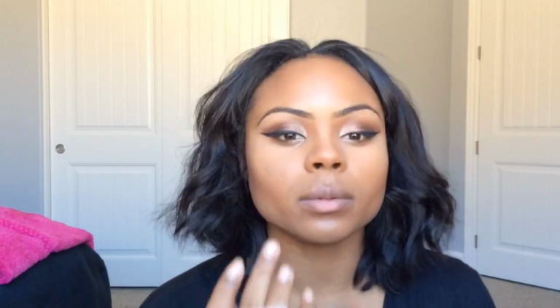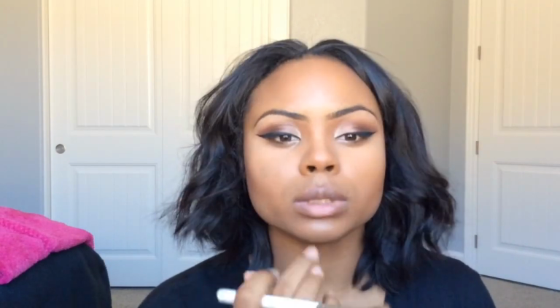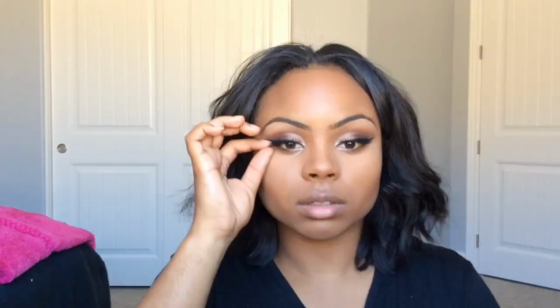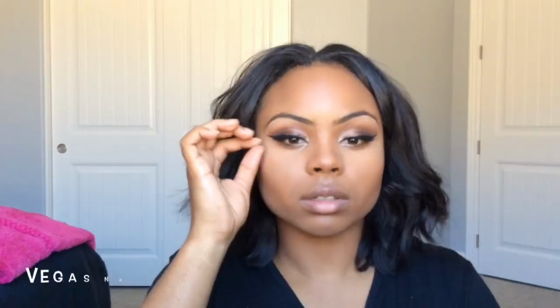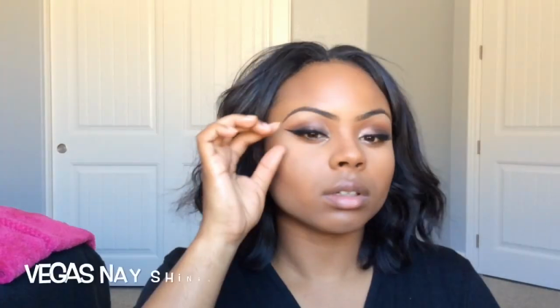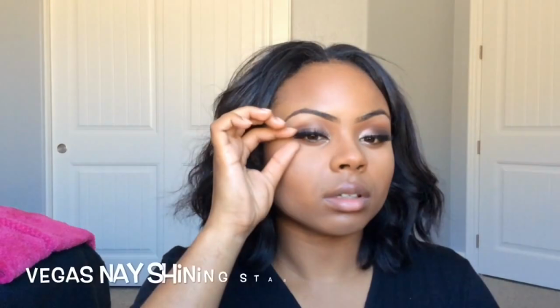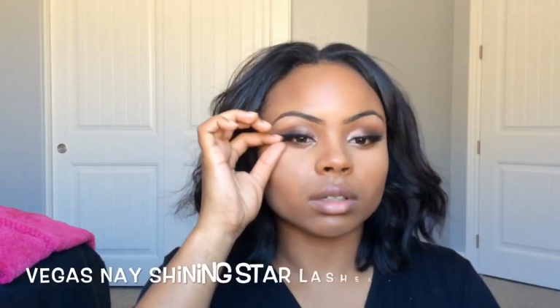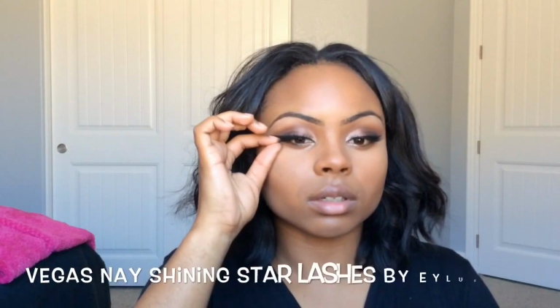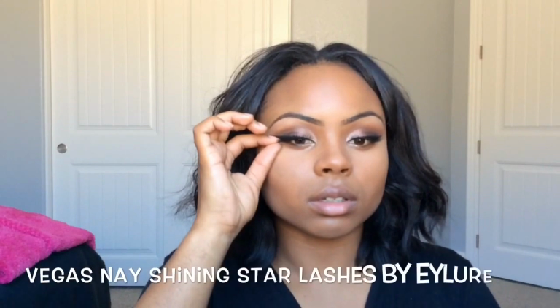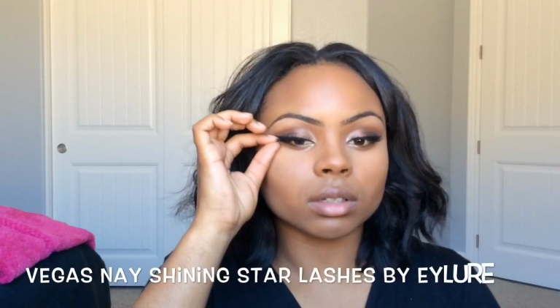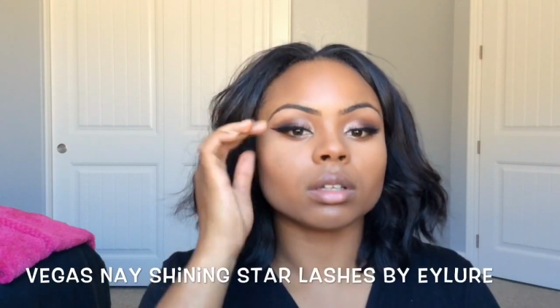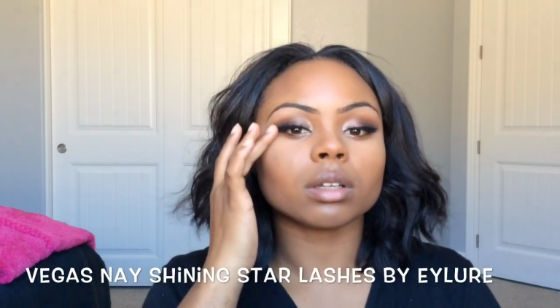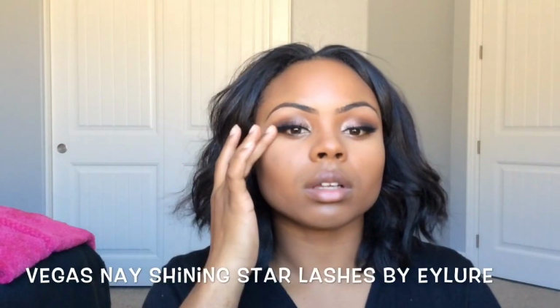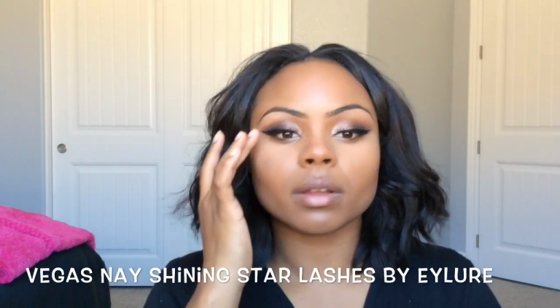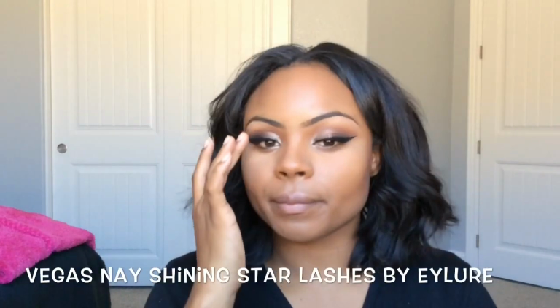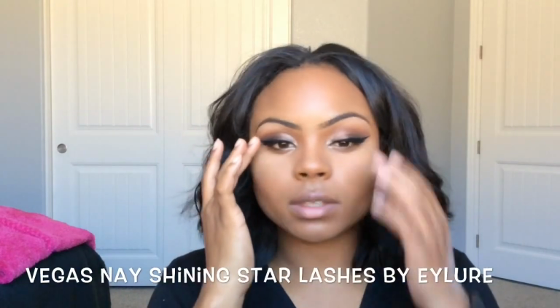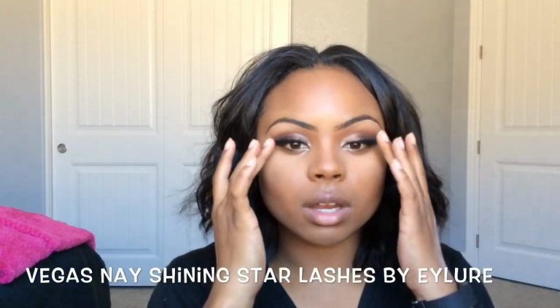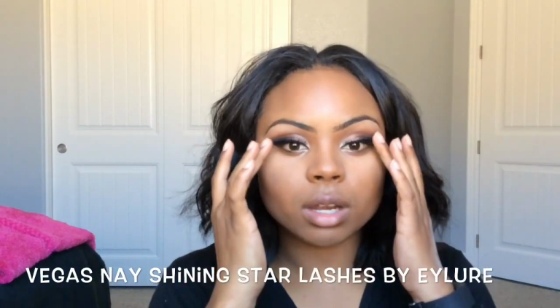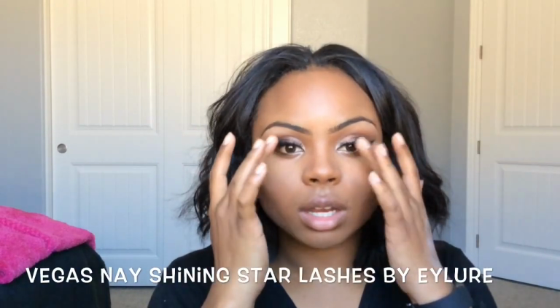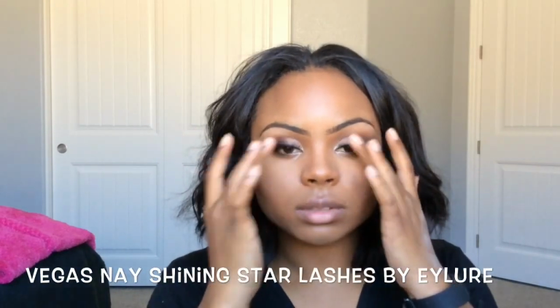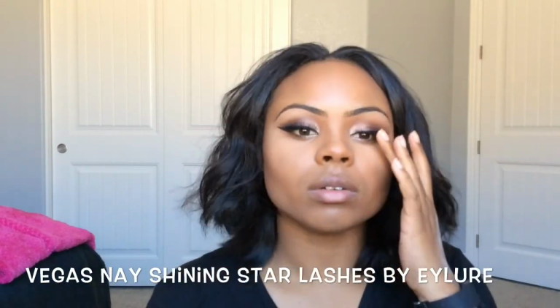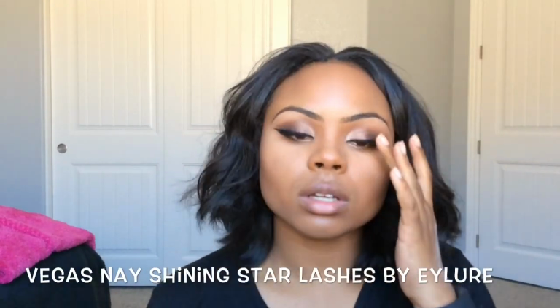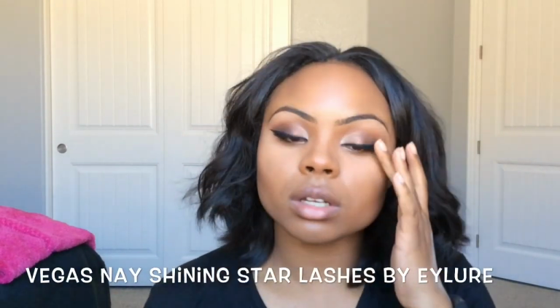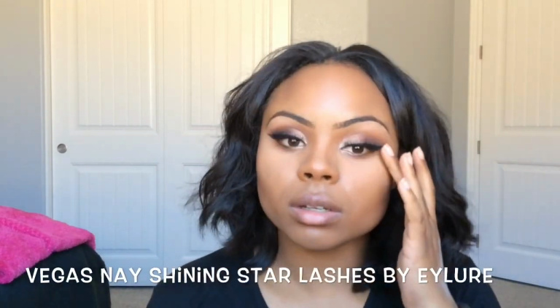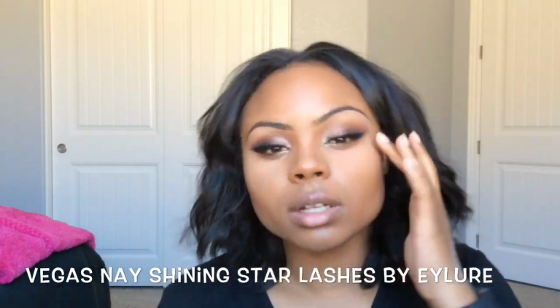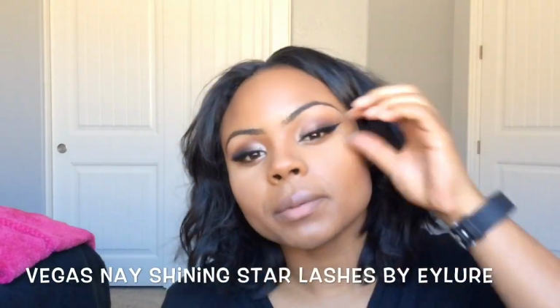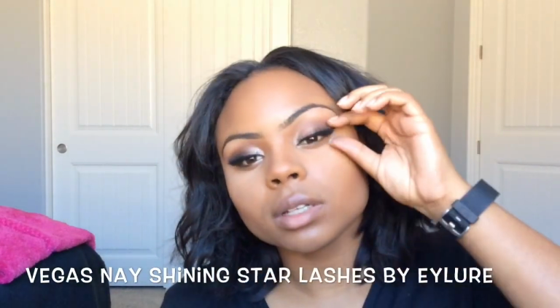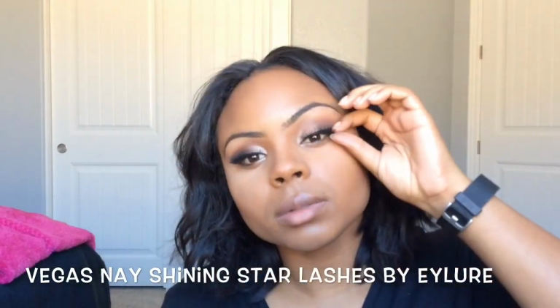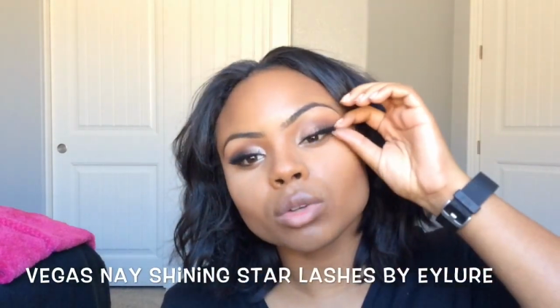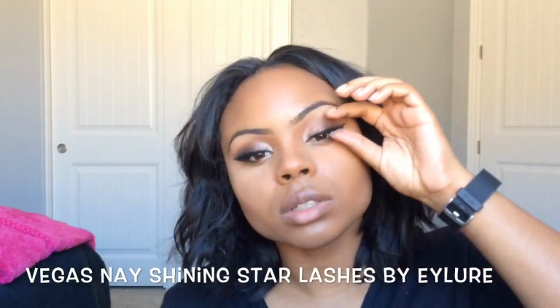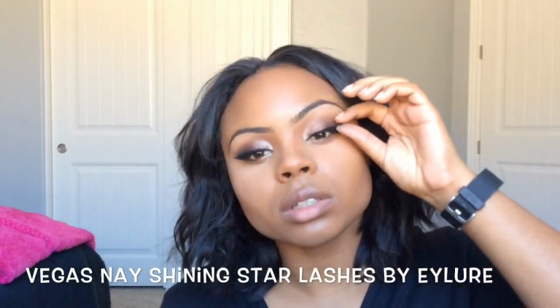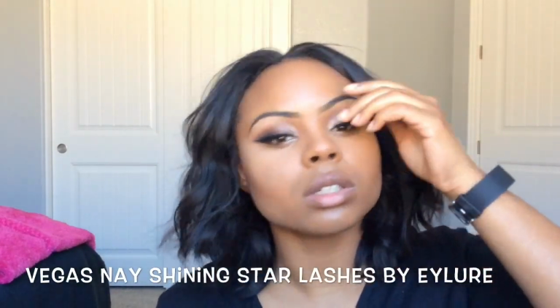I did apply my eyelashes off camera, but I used Vegas Nay Shining Star Lashes by Eylure.